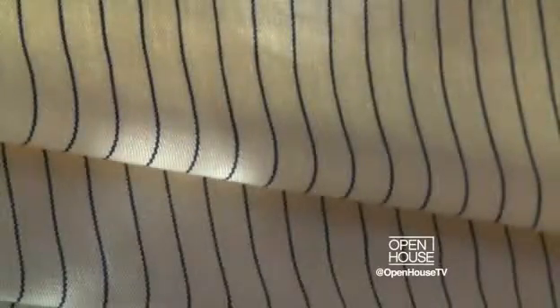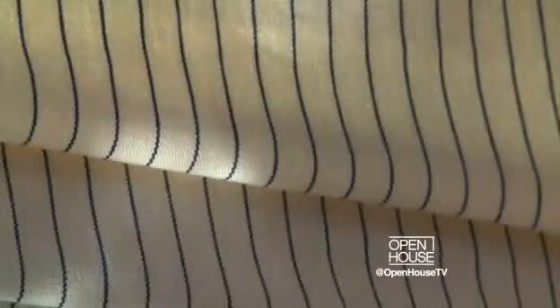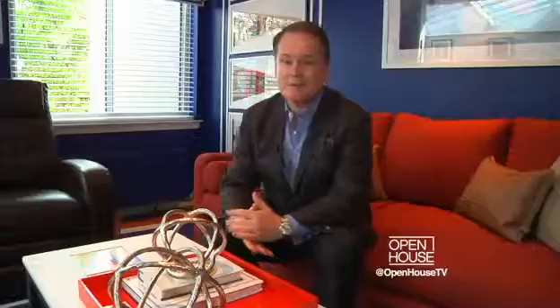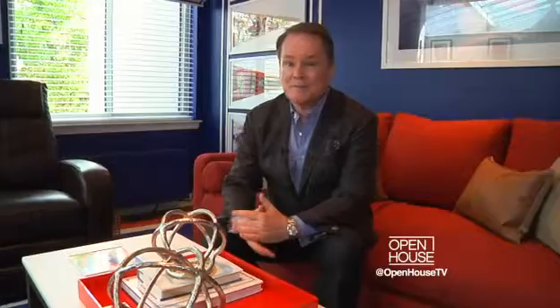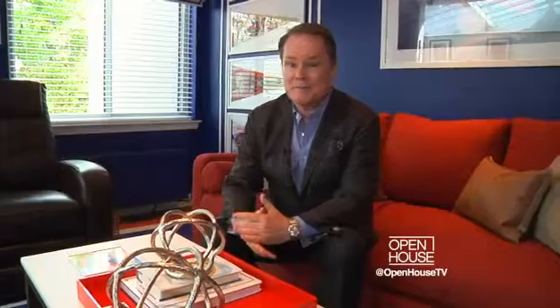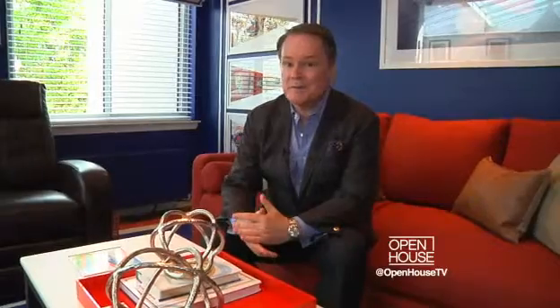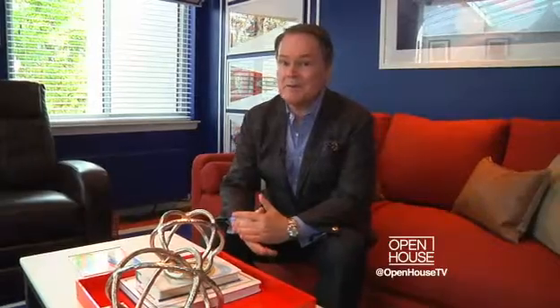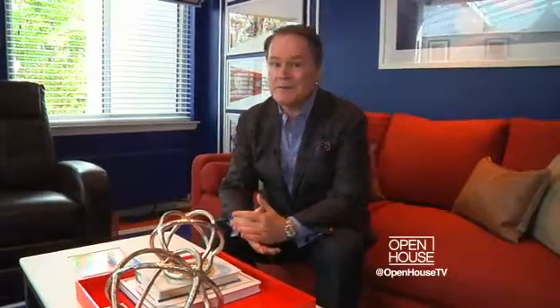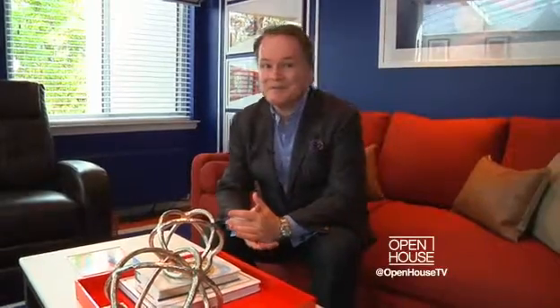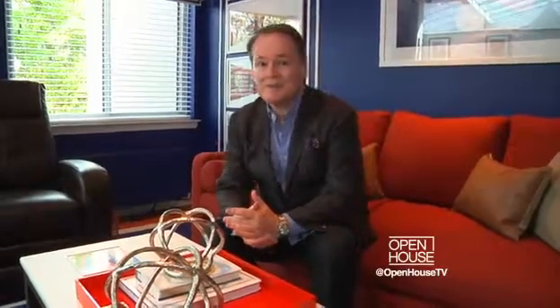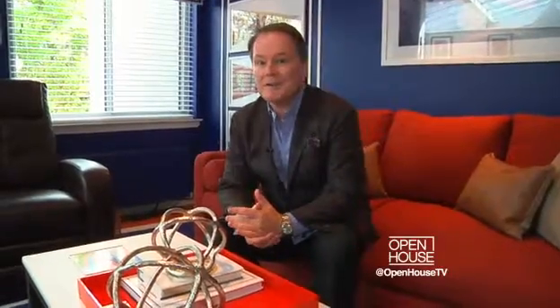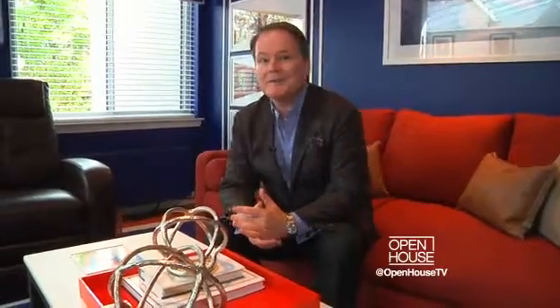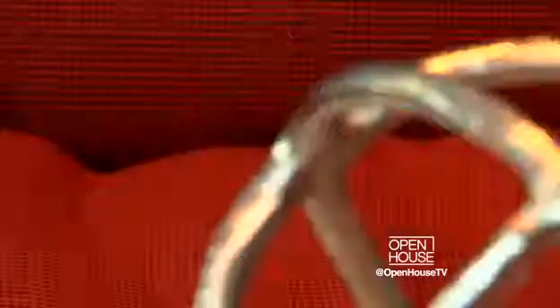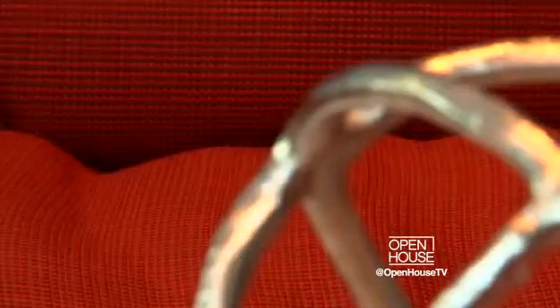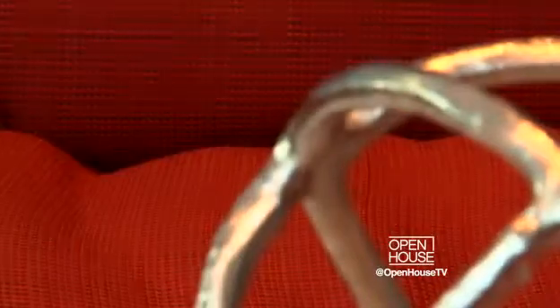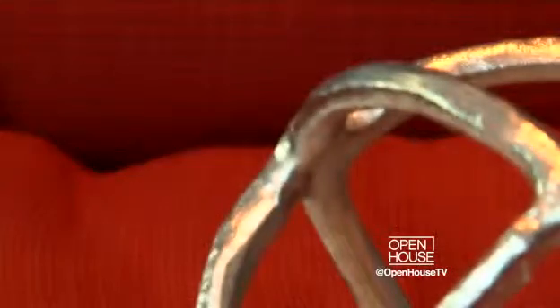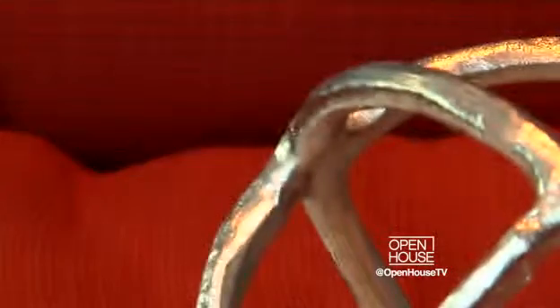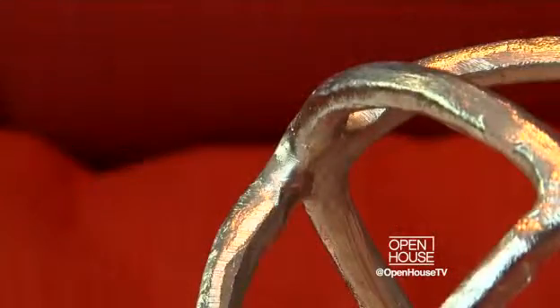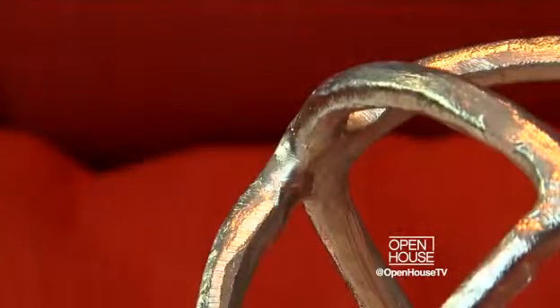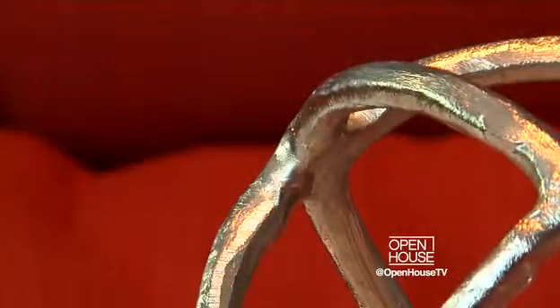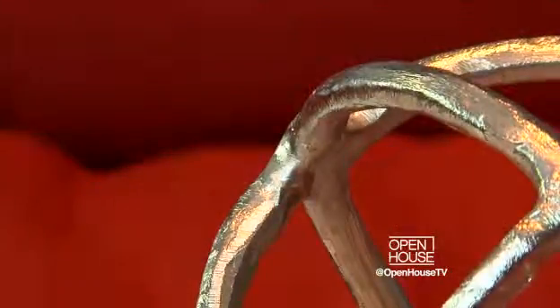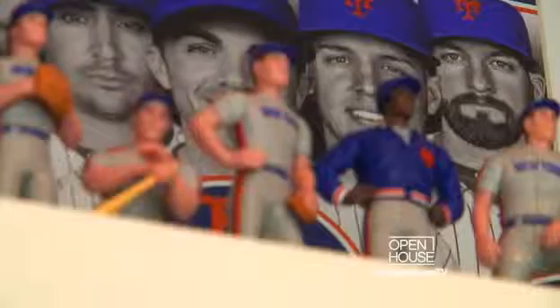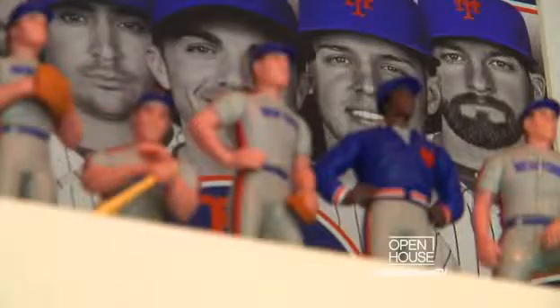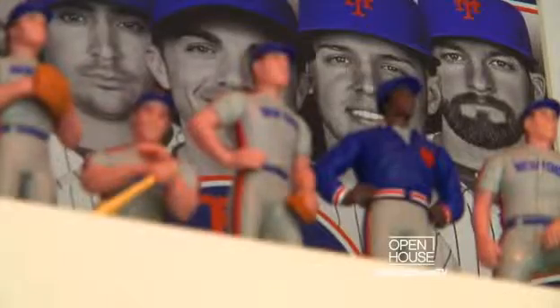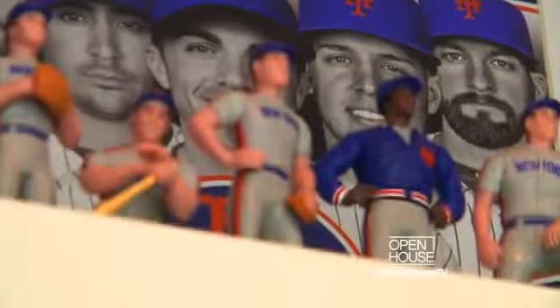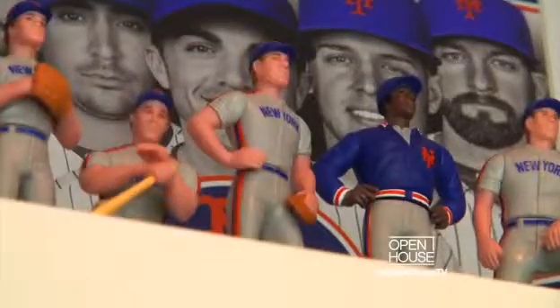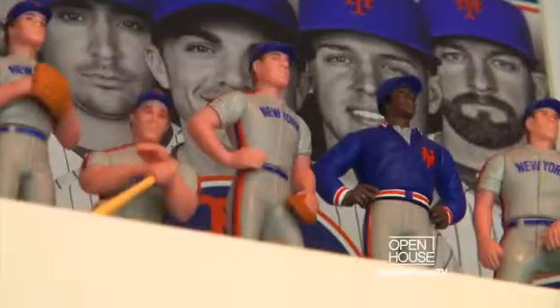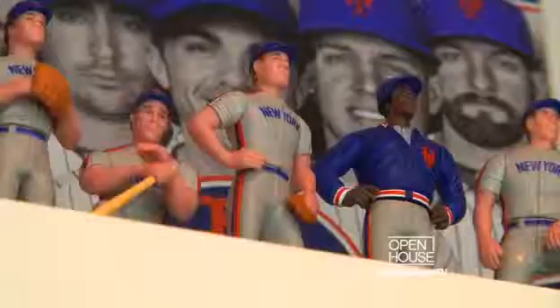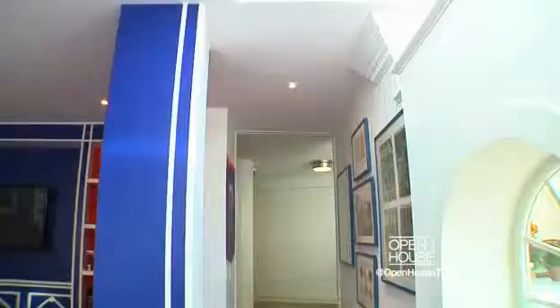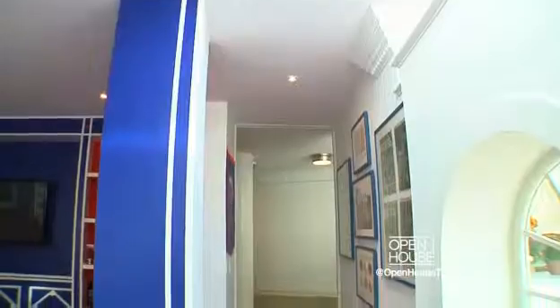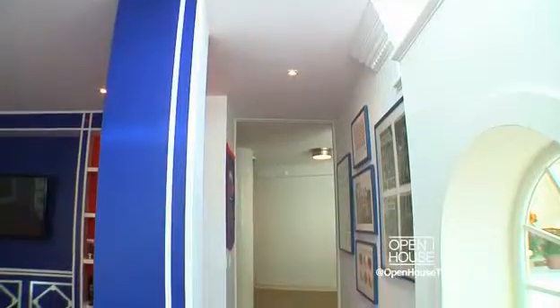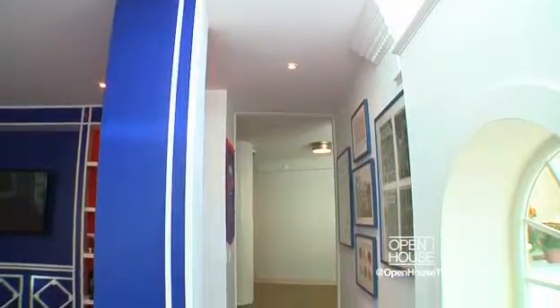Well, this concludes my tour of the New York Mets room at the Ronald McDonald House. I had a lot of fun designing this and I look forward to seeing the families enjoy it in the future.